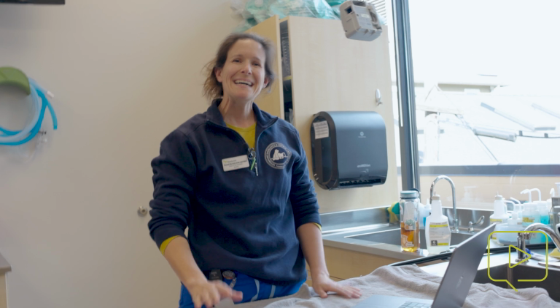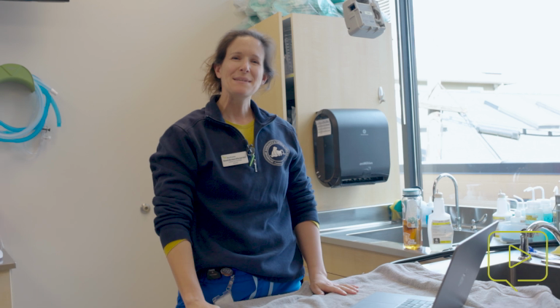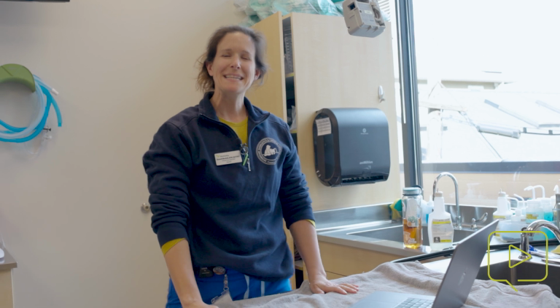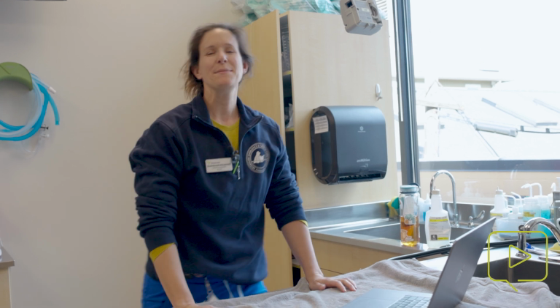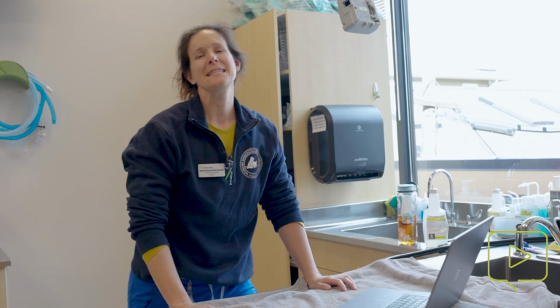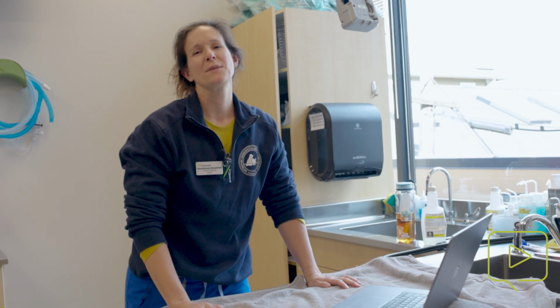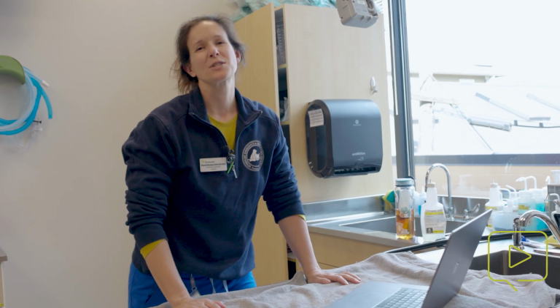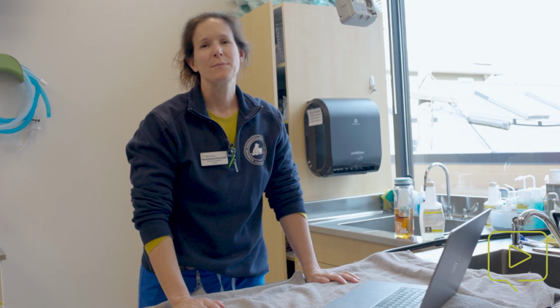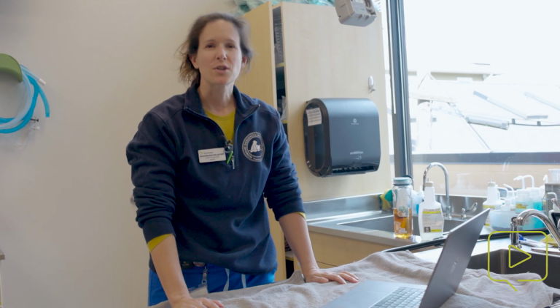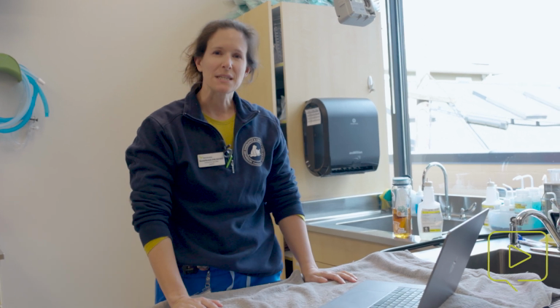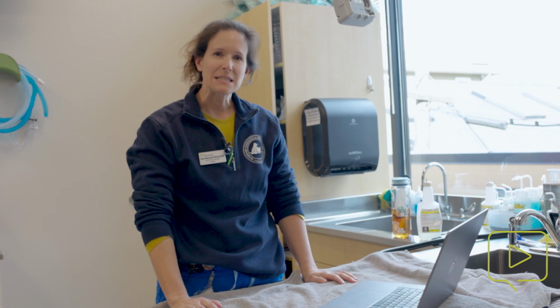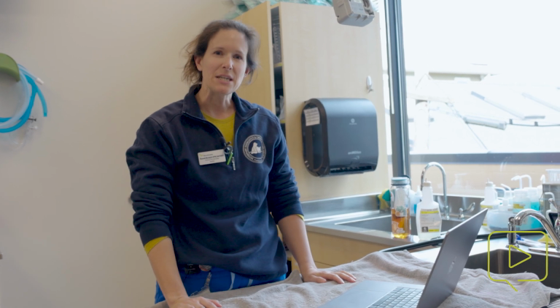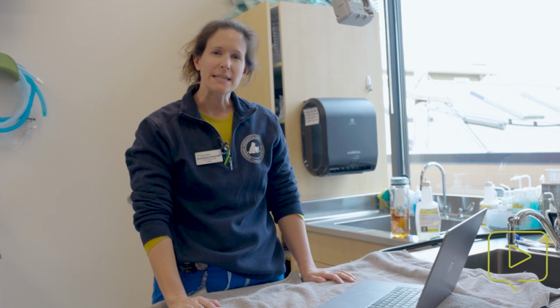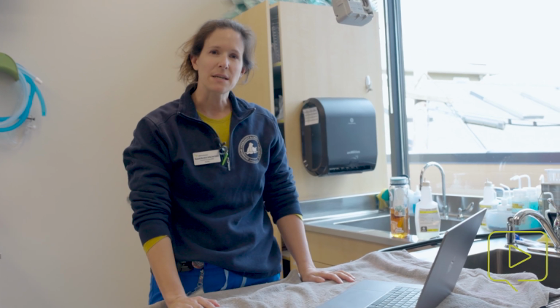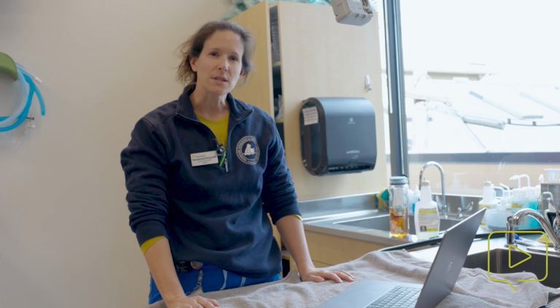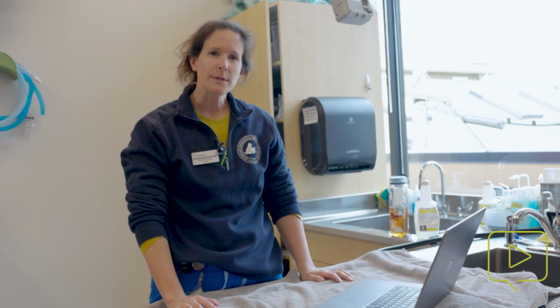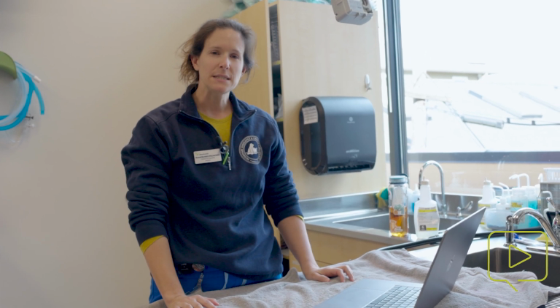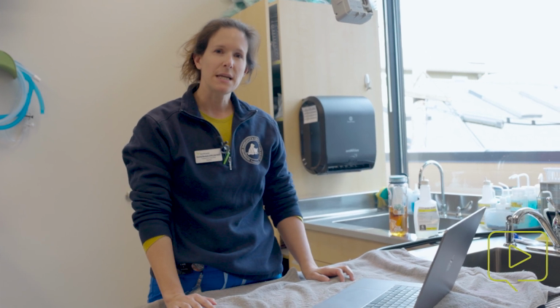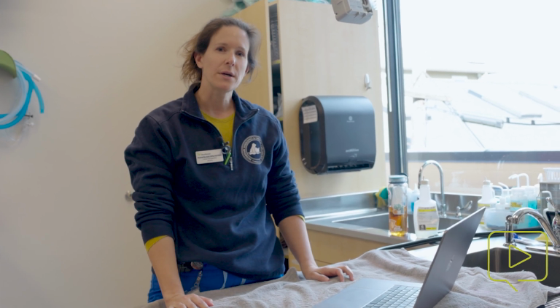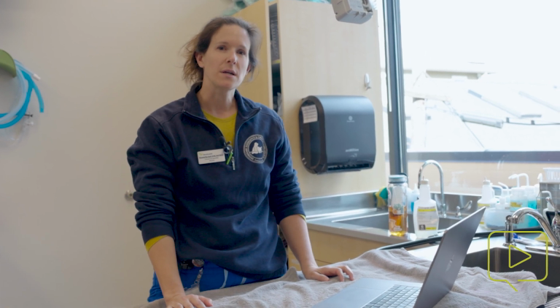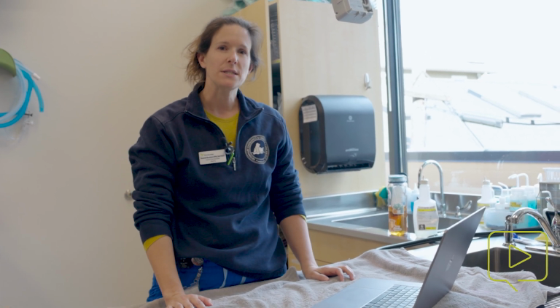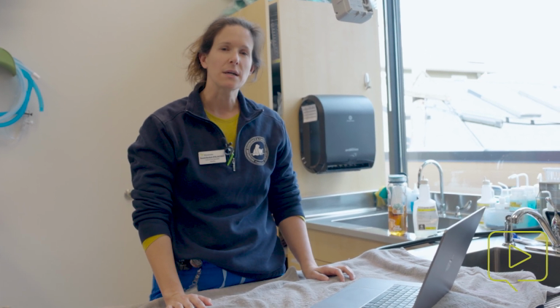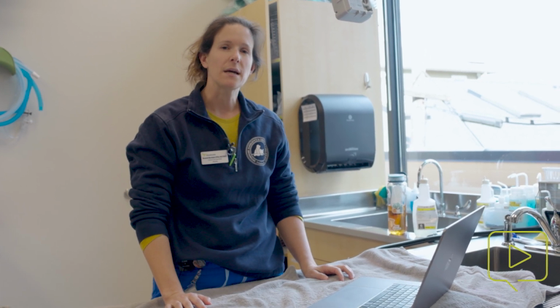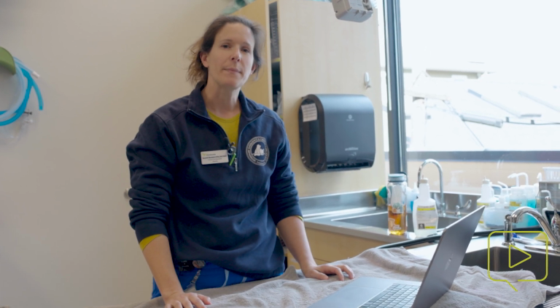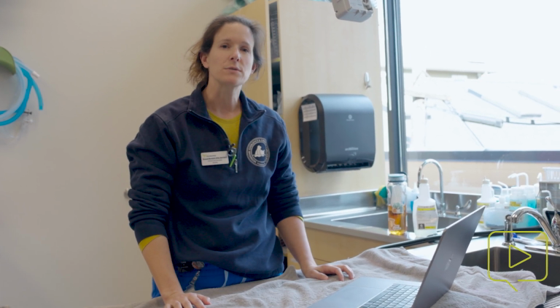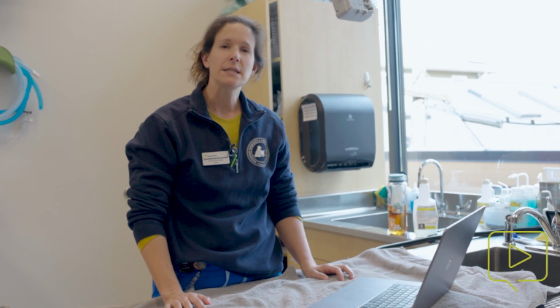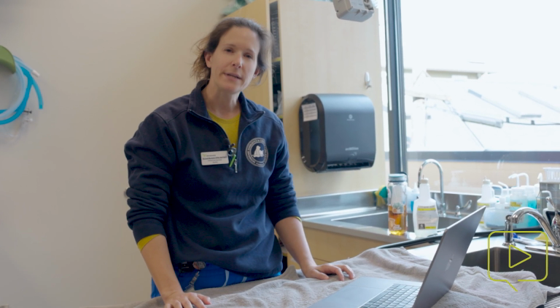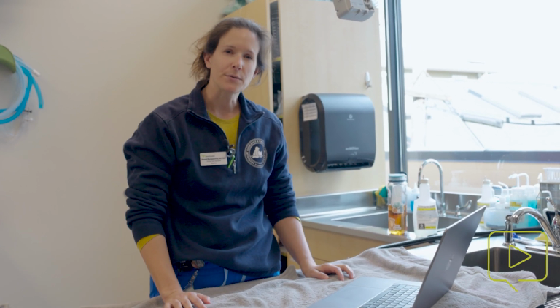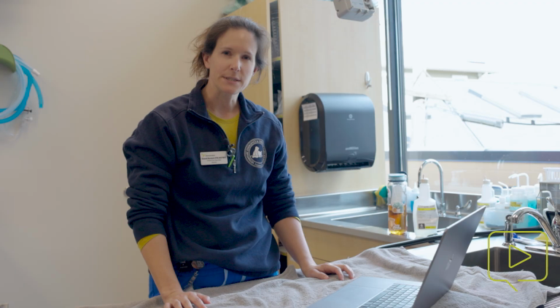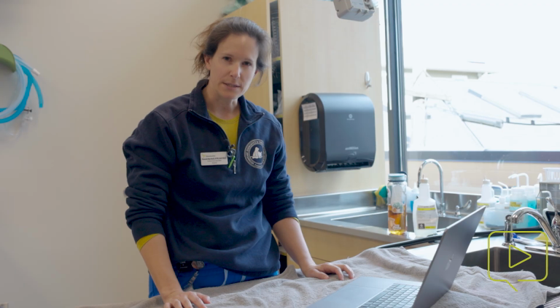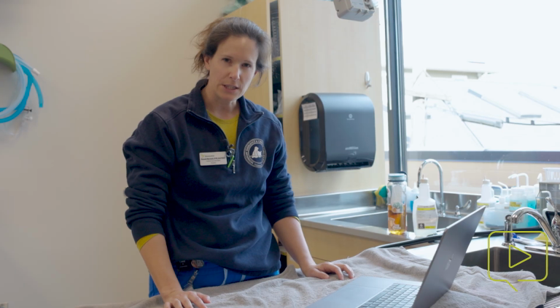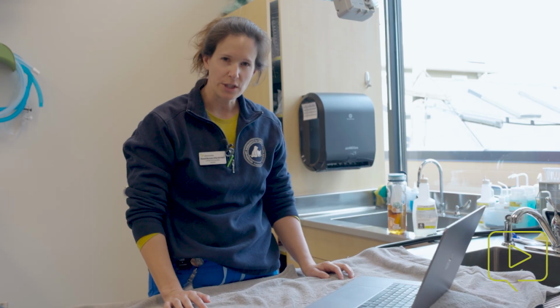Hi, my name is Hannah Marshall. I'm a criticalist here at Dove Lewis and today we are going to be talking about neonatal resuscitation.